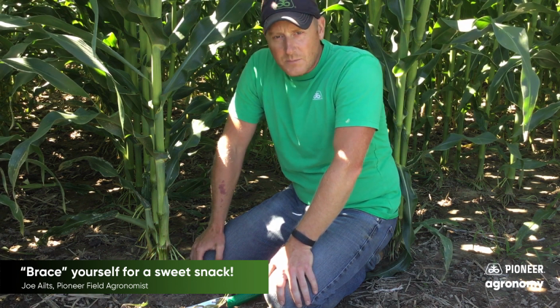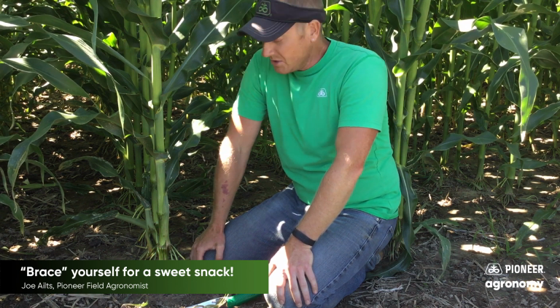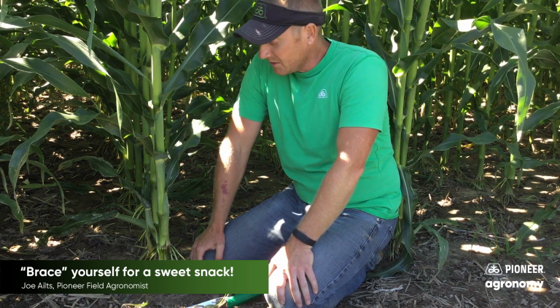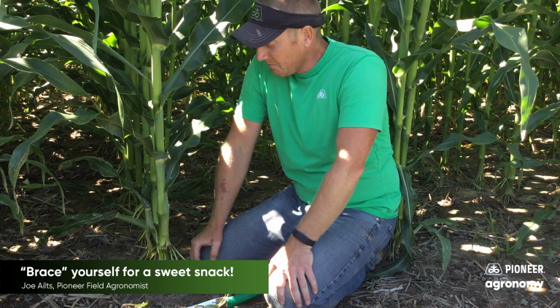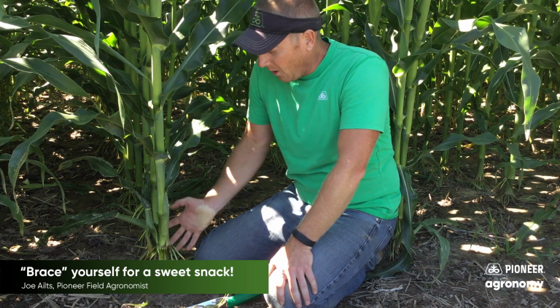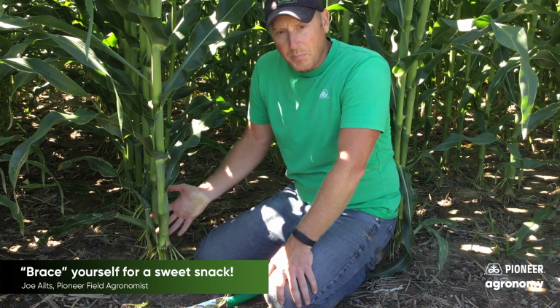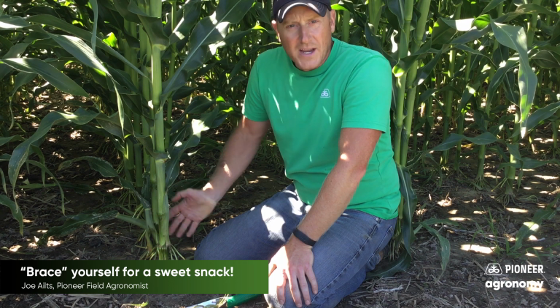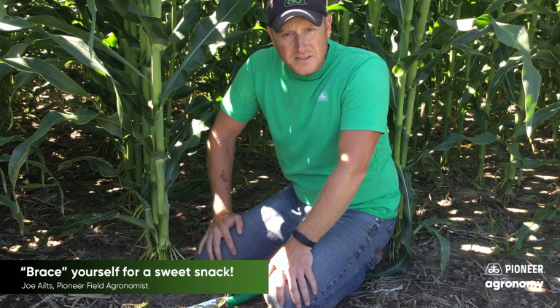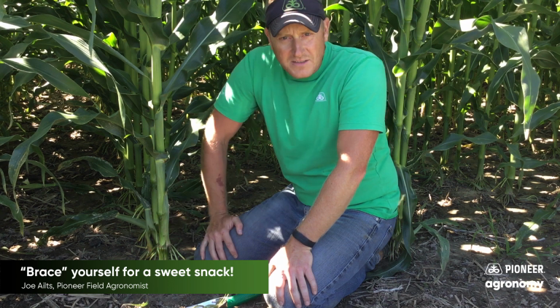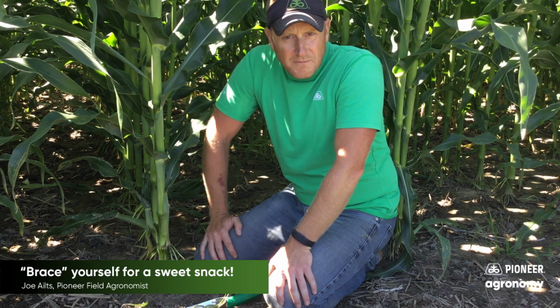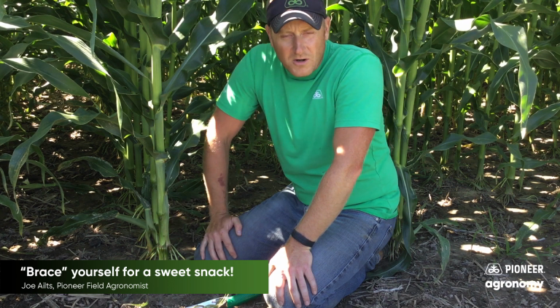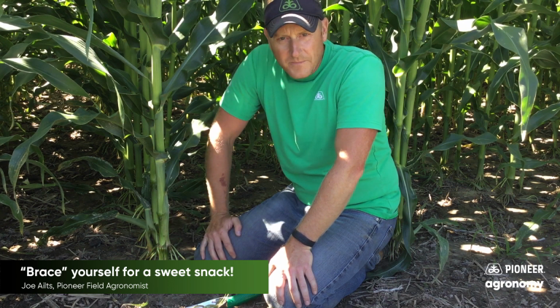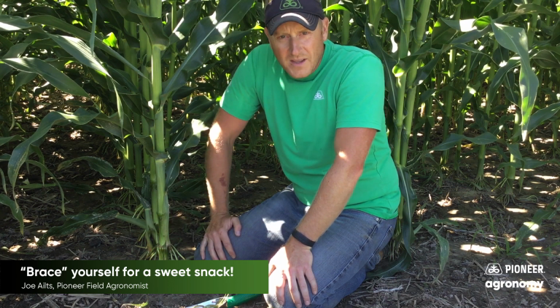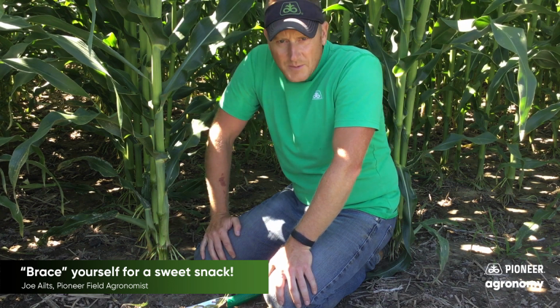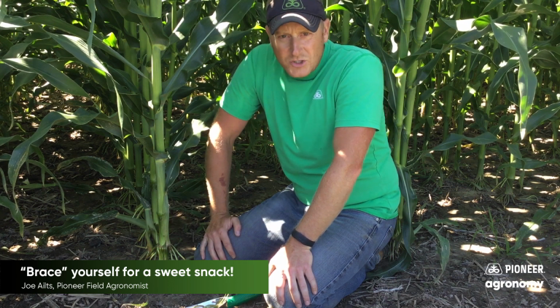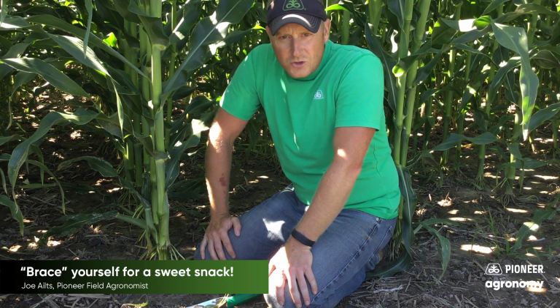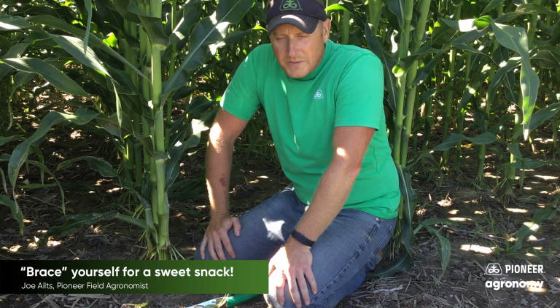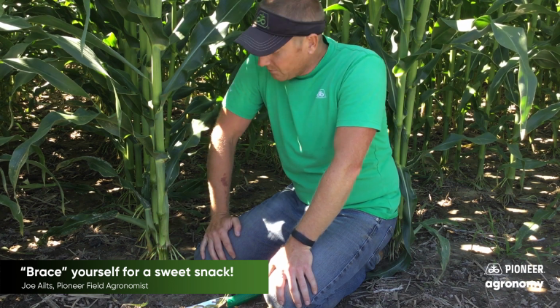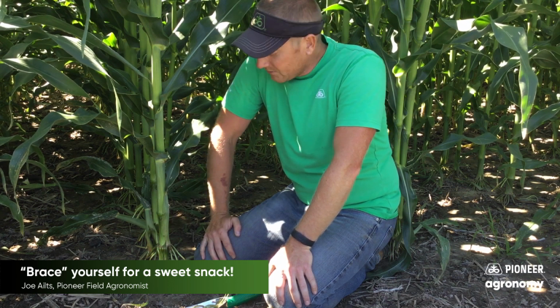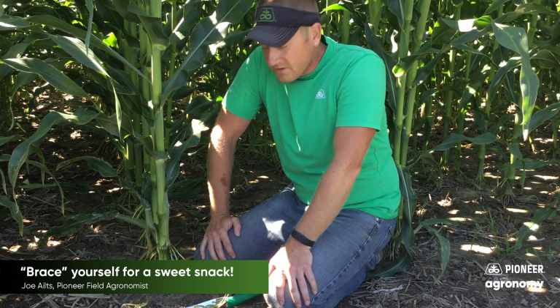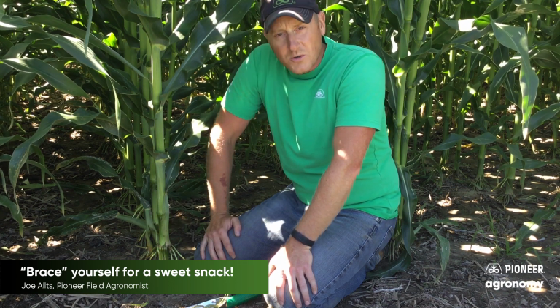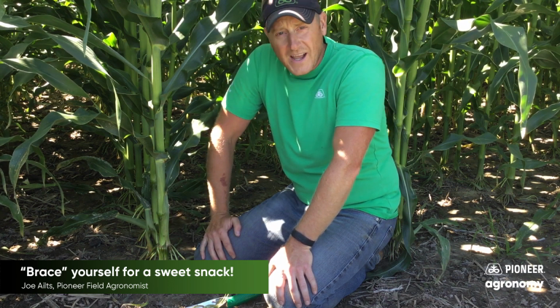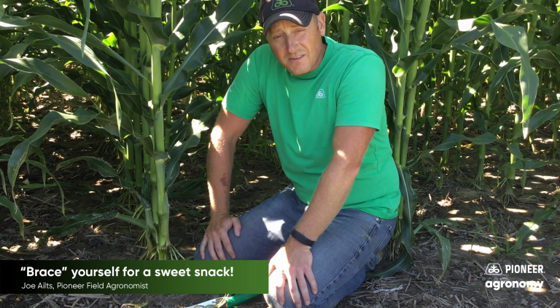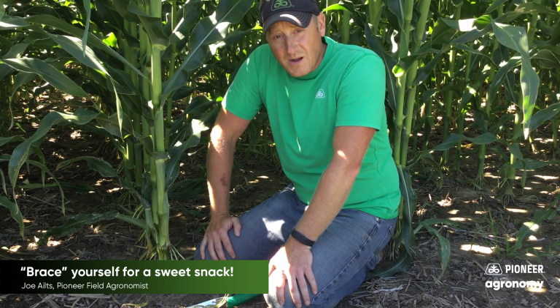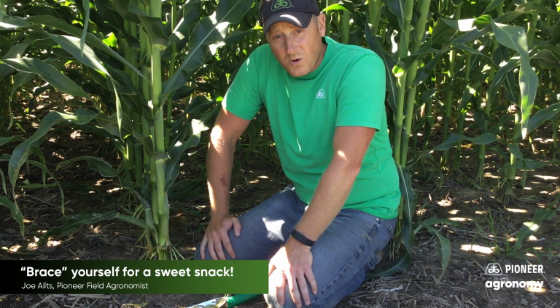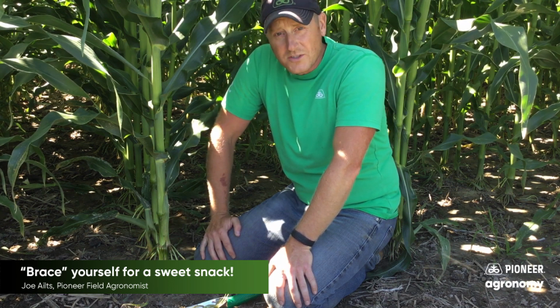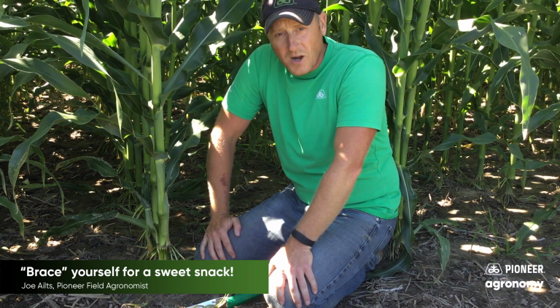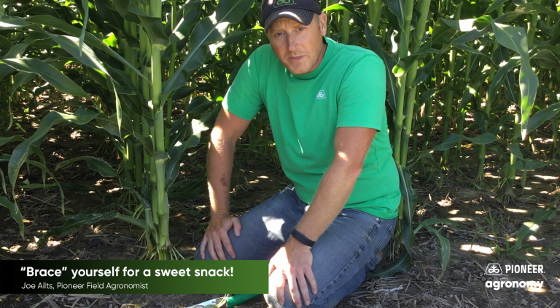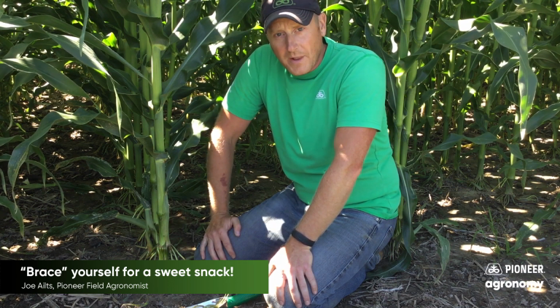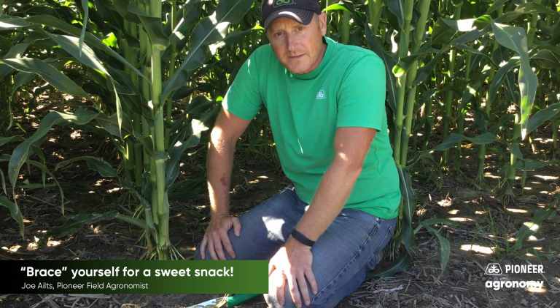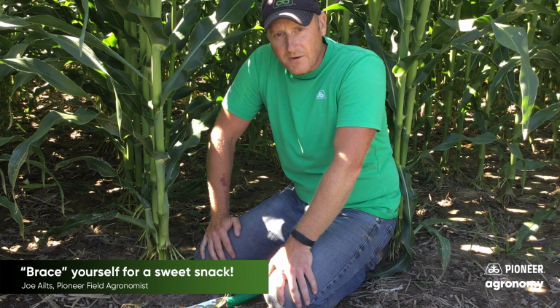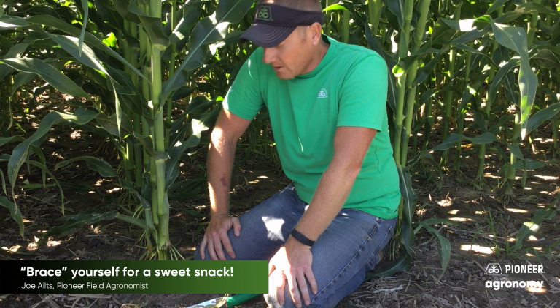Brace roots help the plants stay vertical — absolutely true — but these brace roots are doing a heck of a lot more than just helping the plant stay vertical.